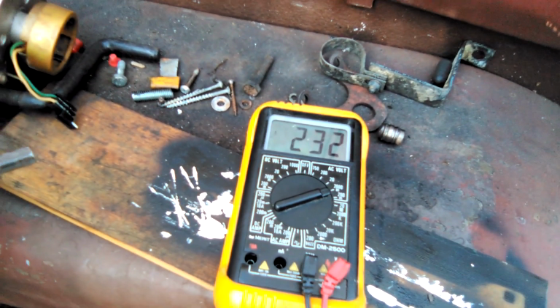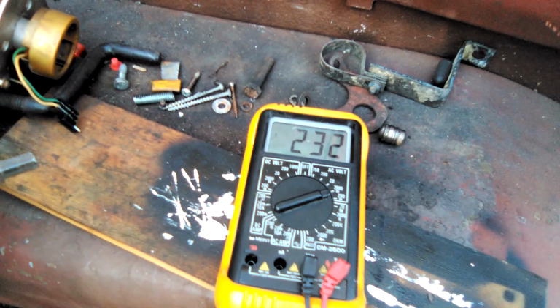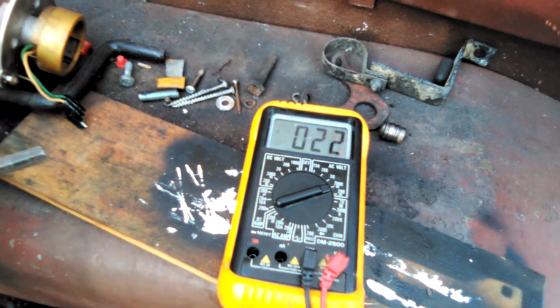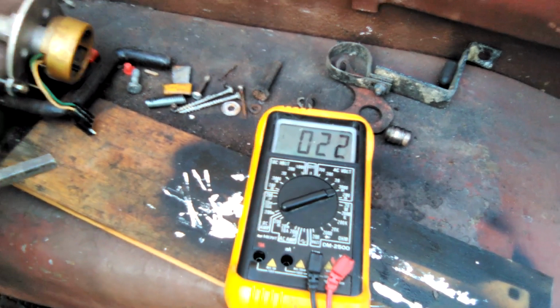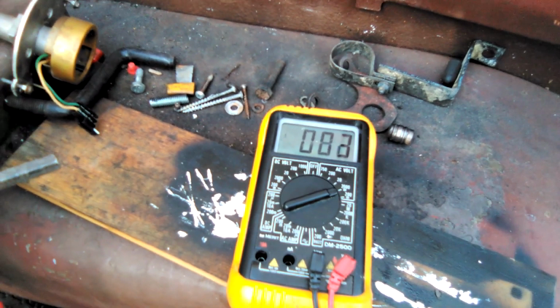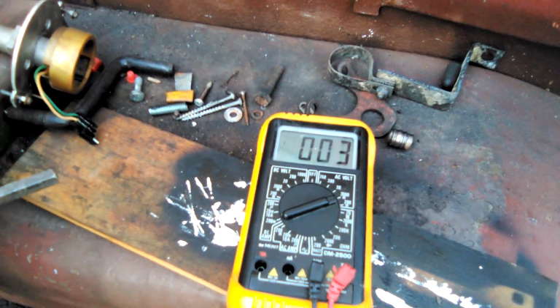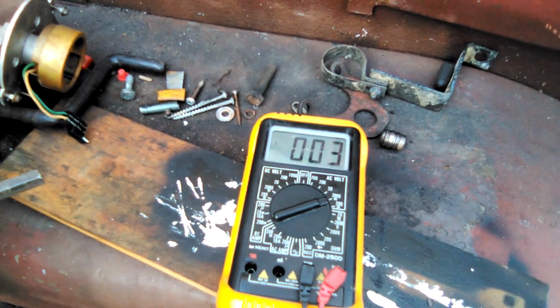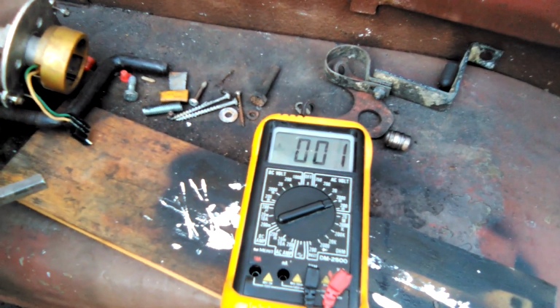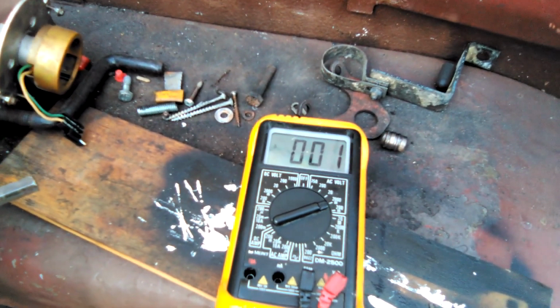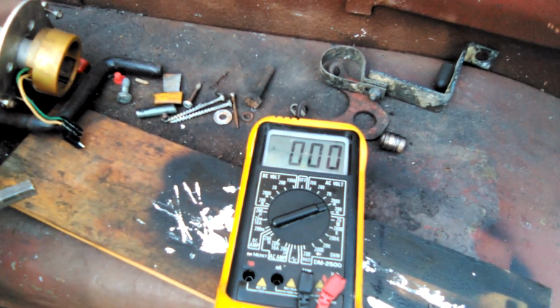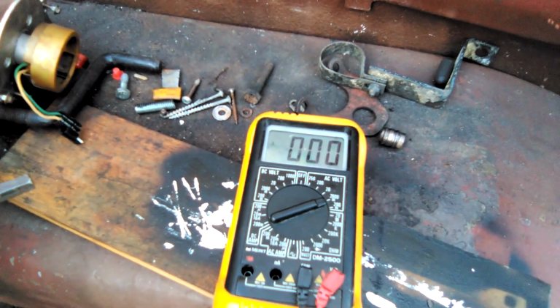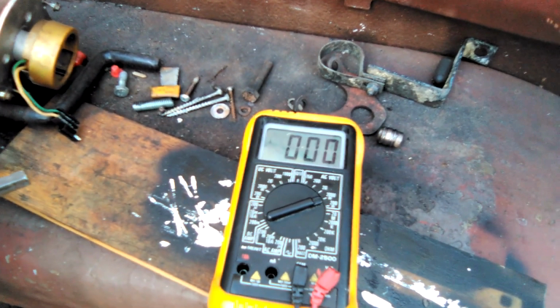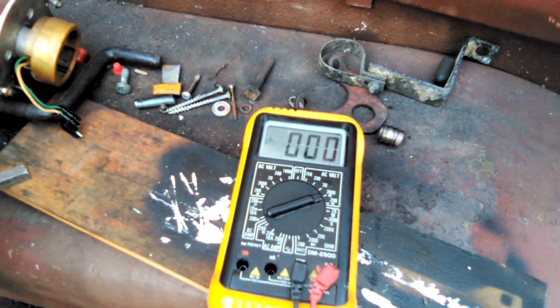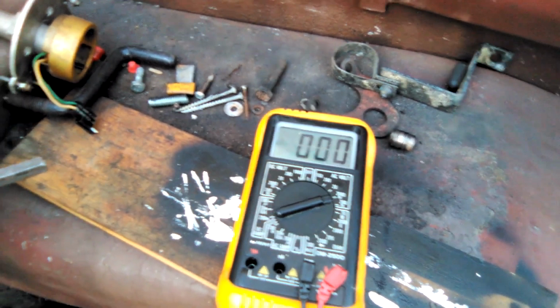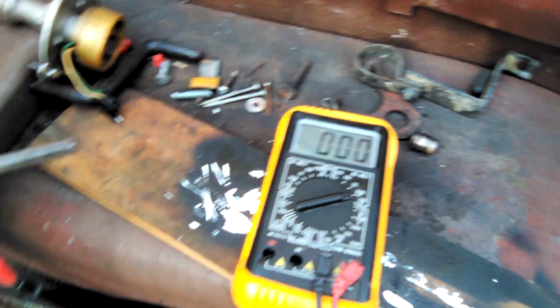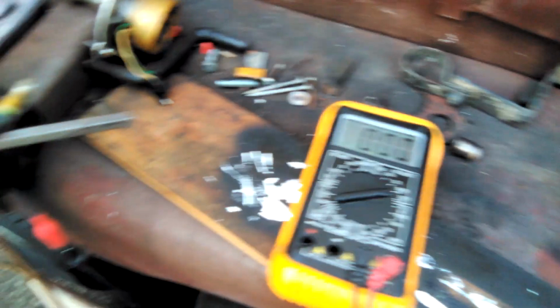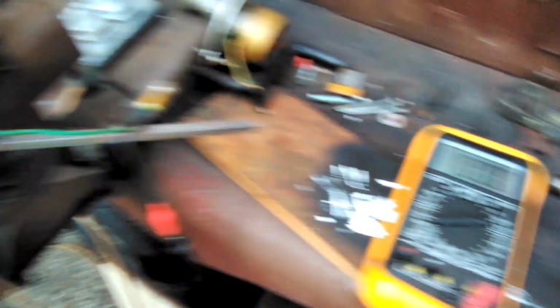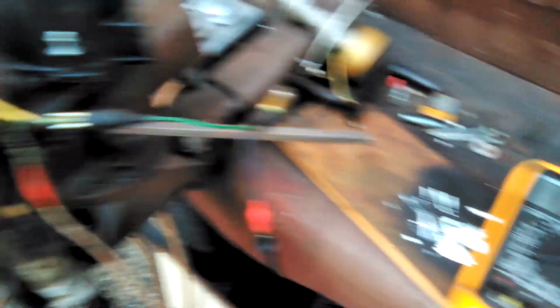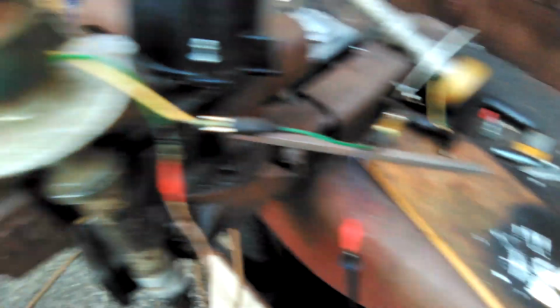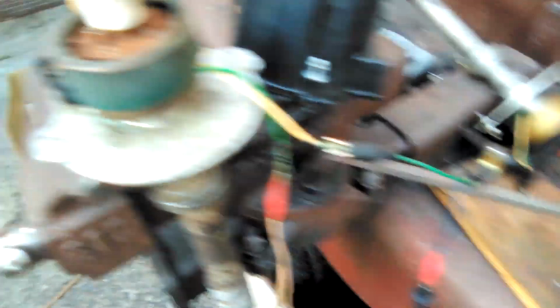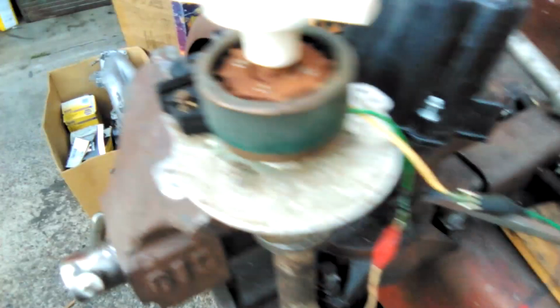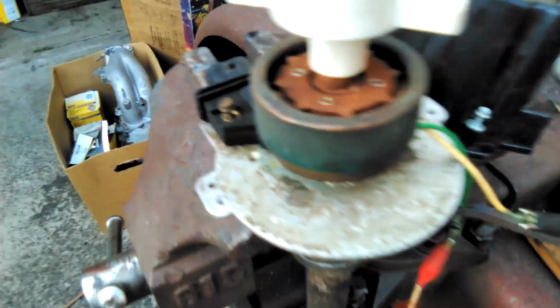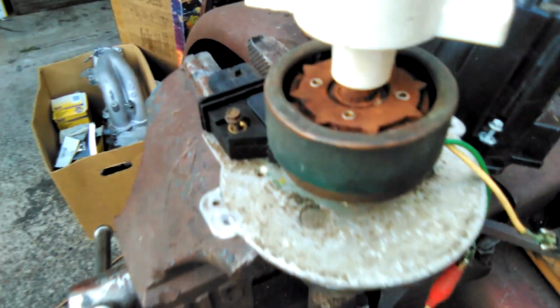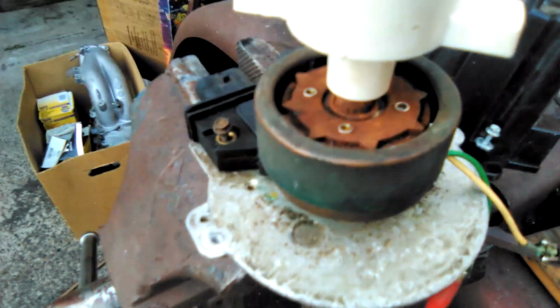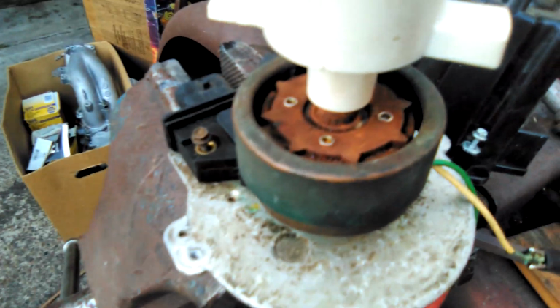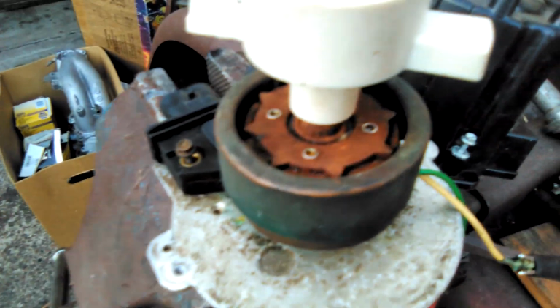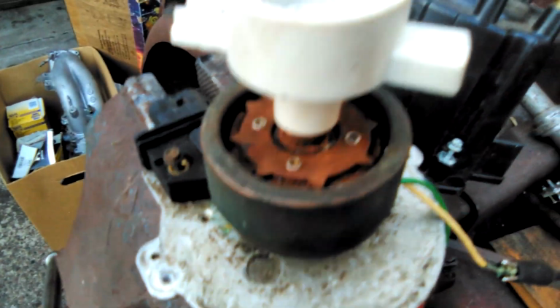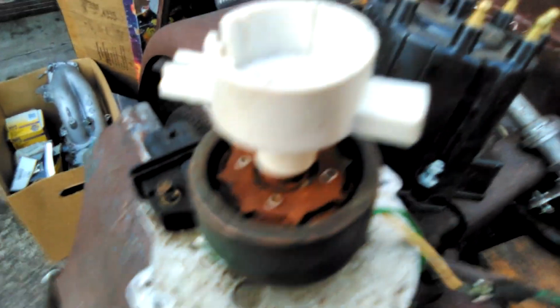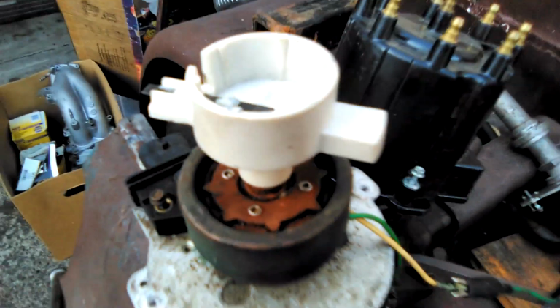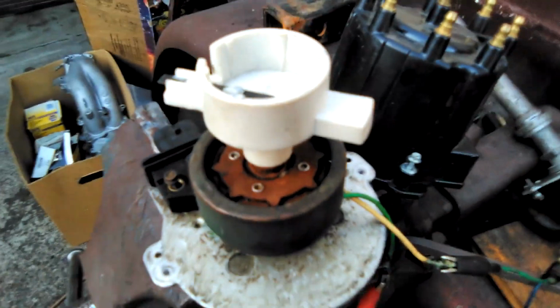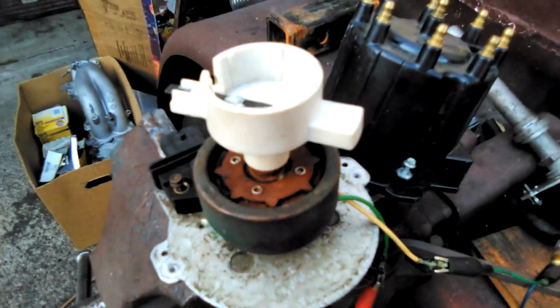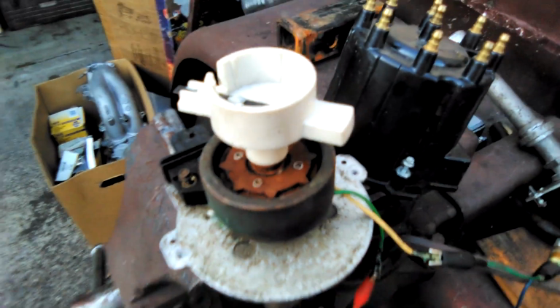When I stop it goes back to zero. So the coil inside this distributor is just fine.